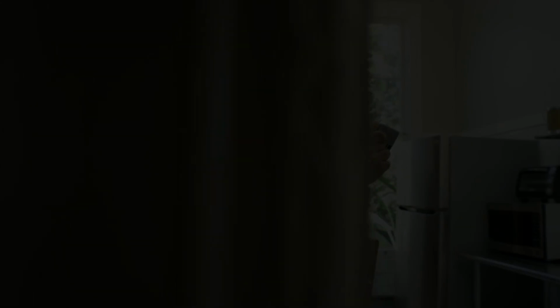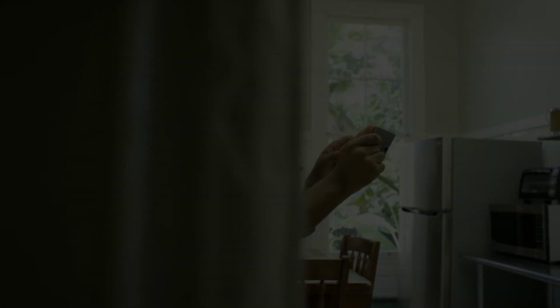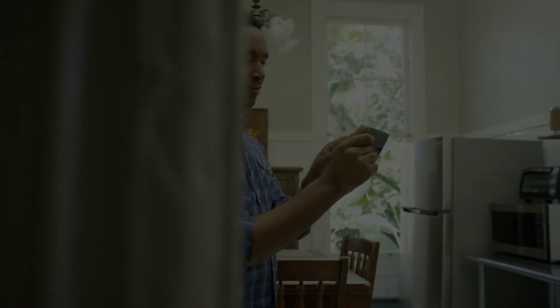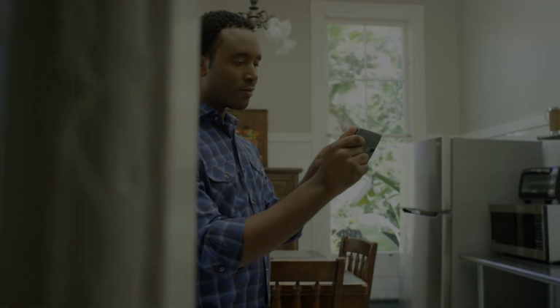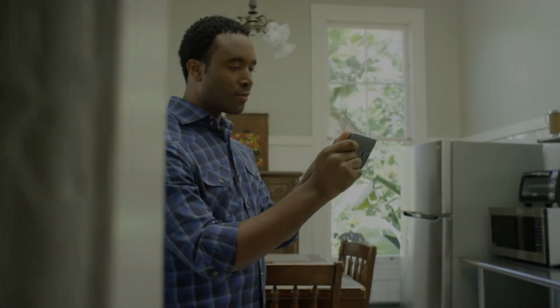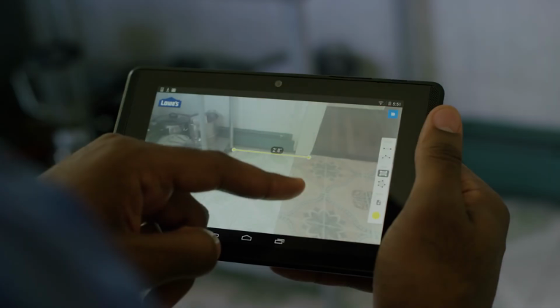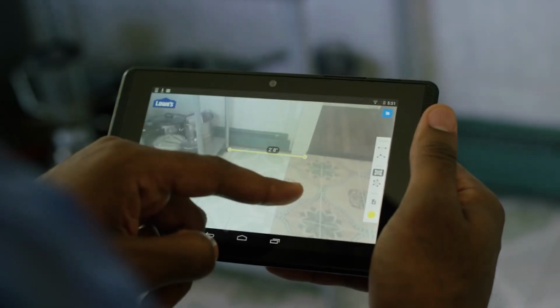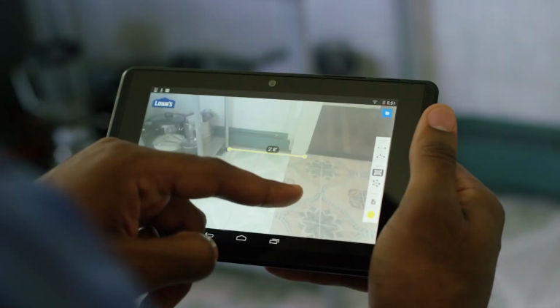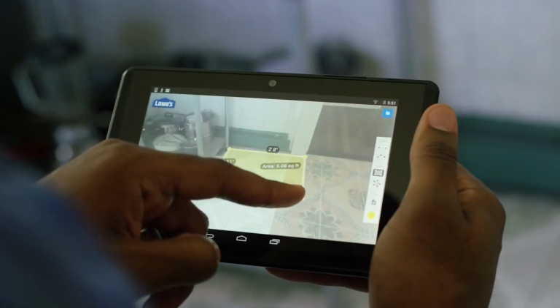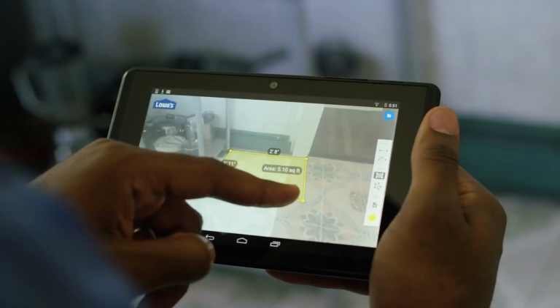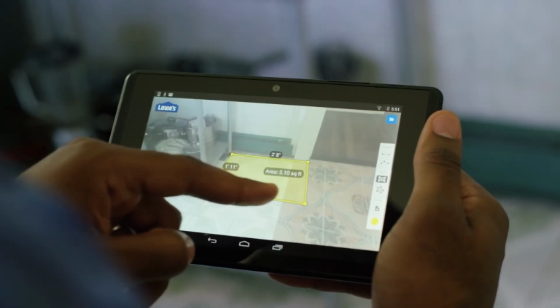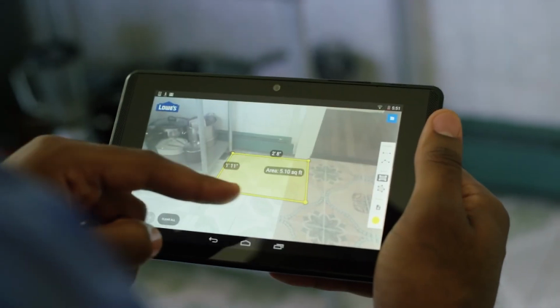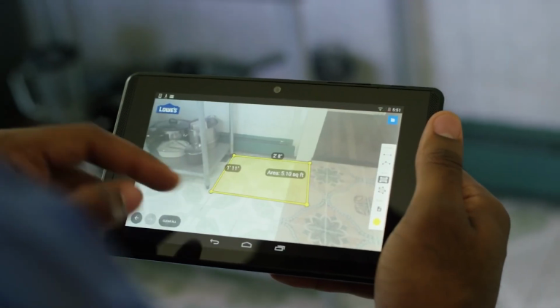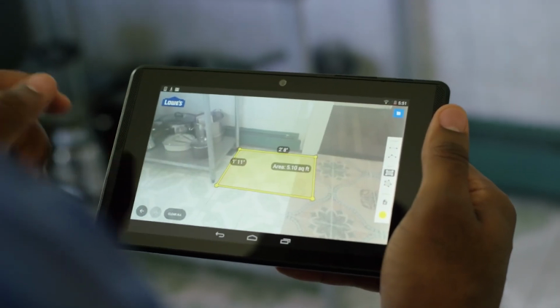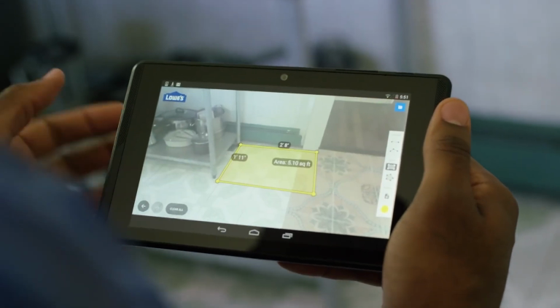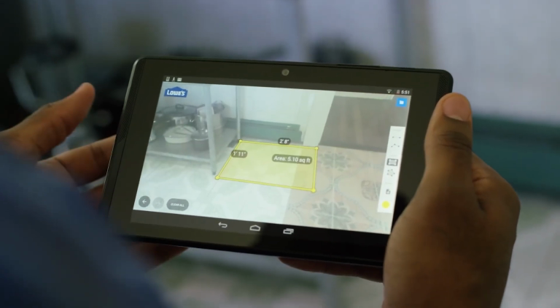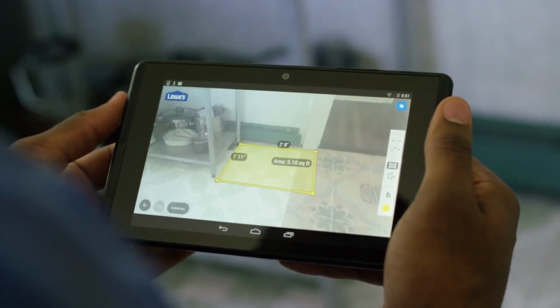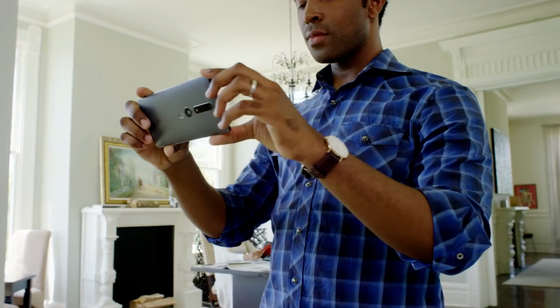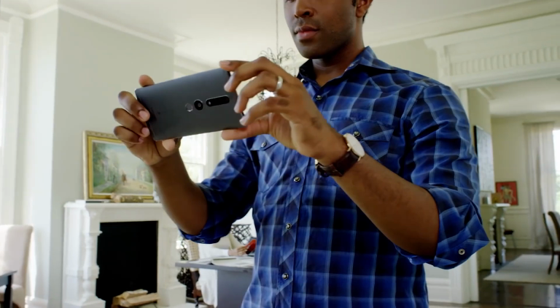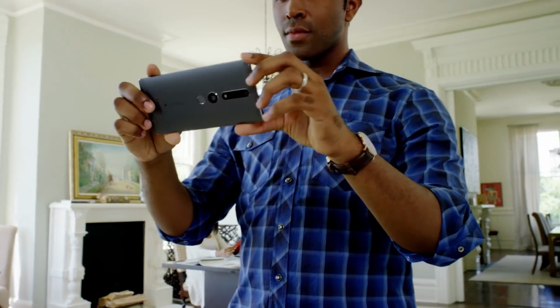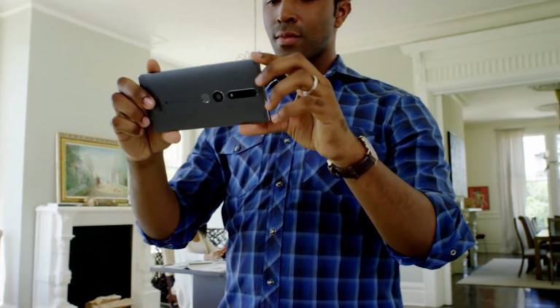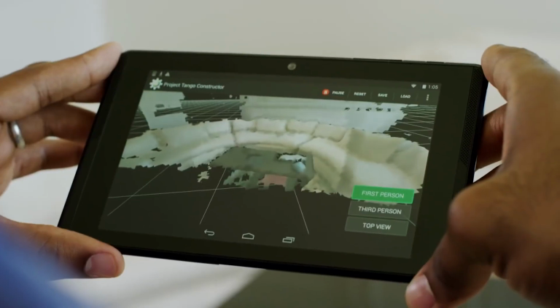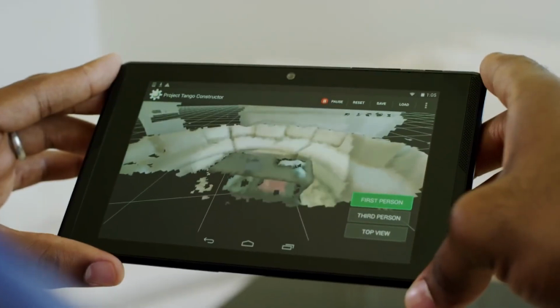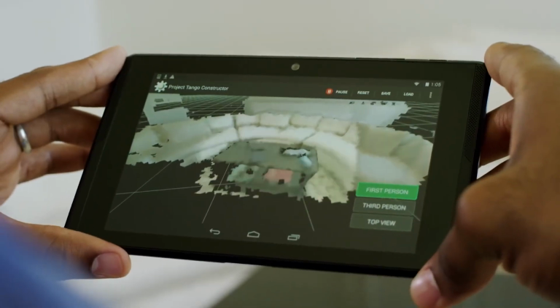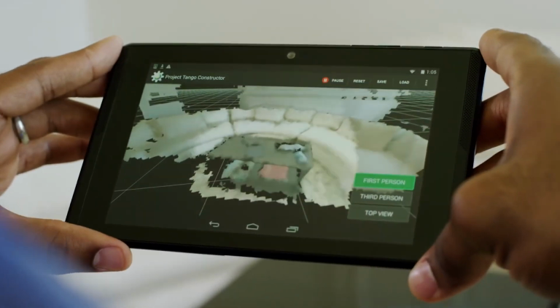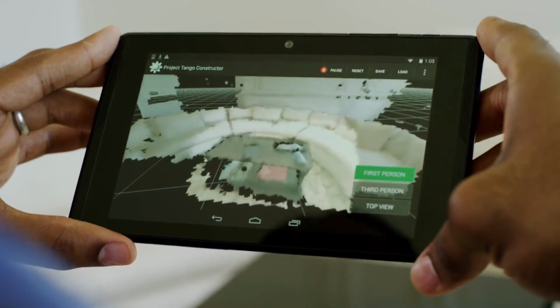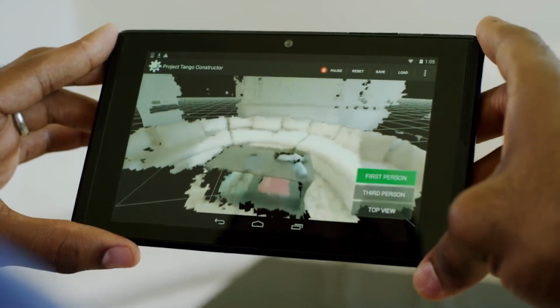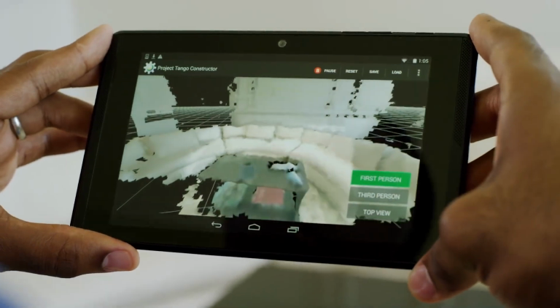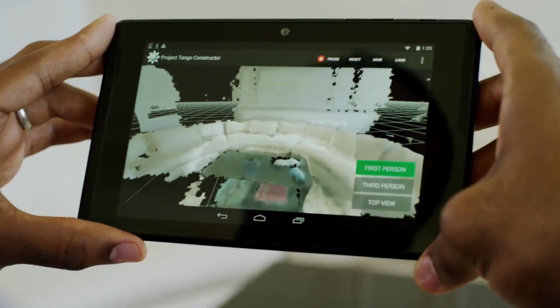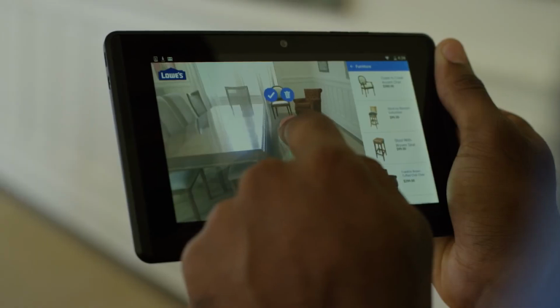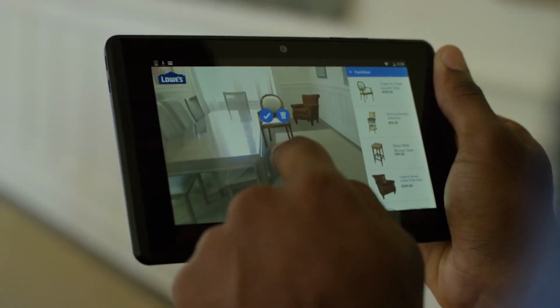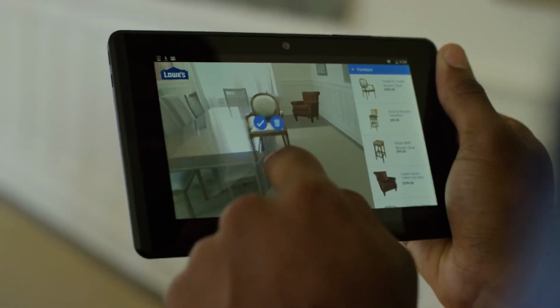Tango, a new way to interact with the world around you. Using real-time motion tracking, depth perception, and area learning.